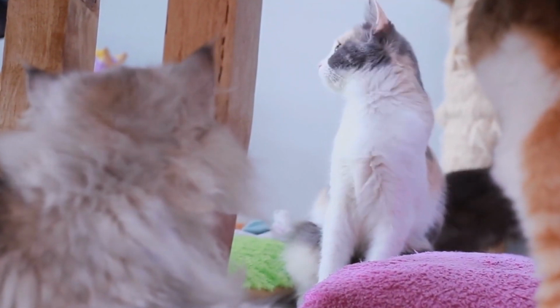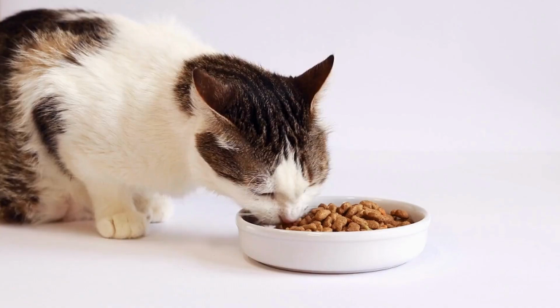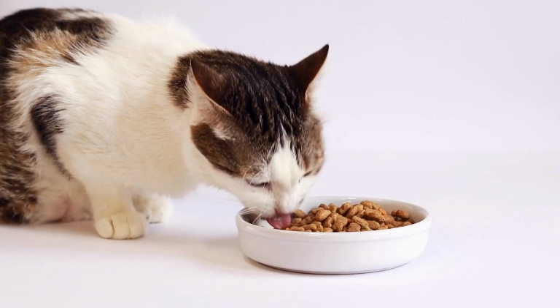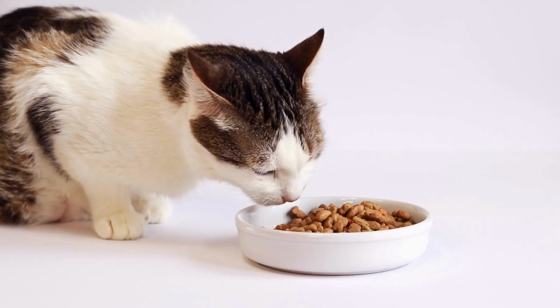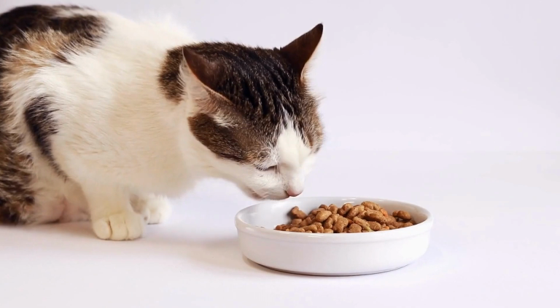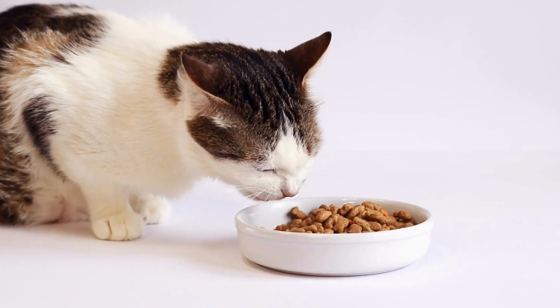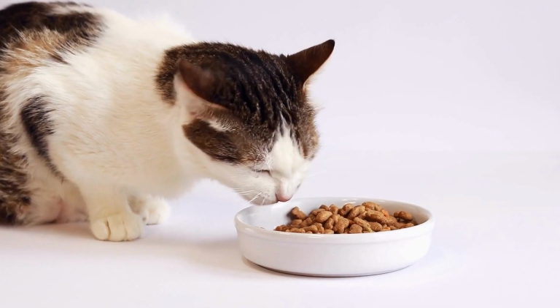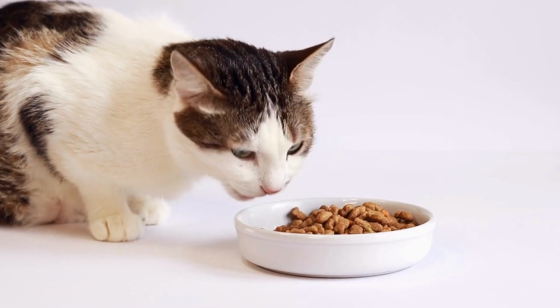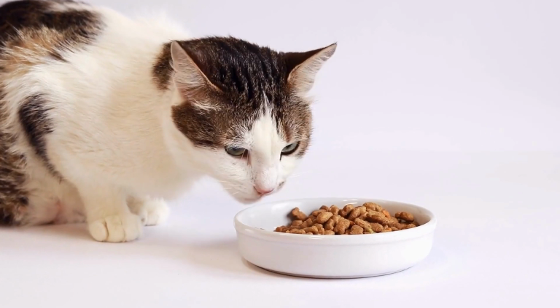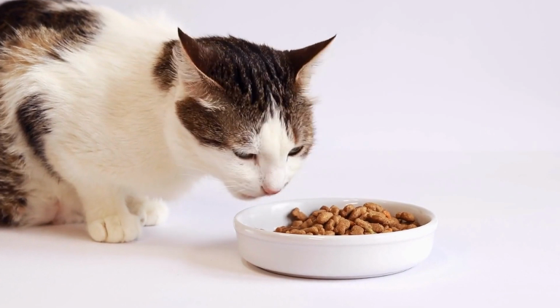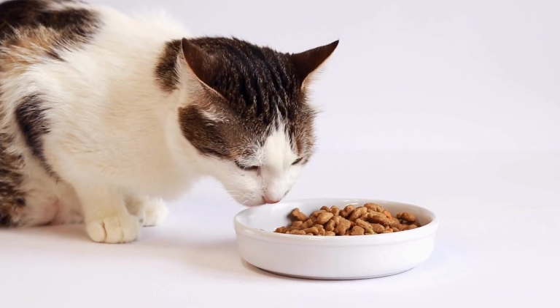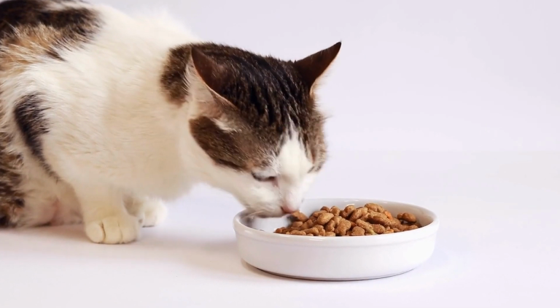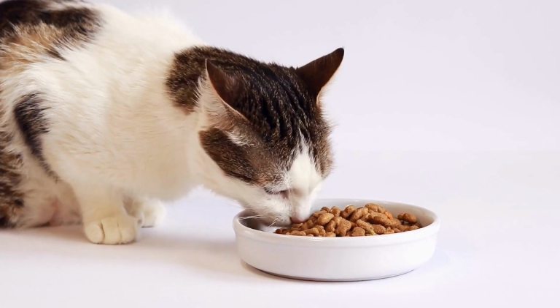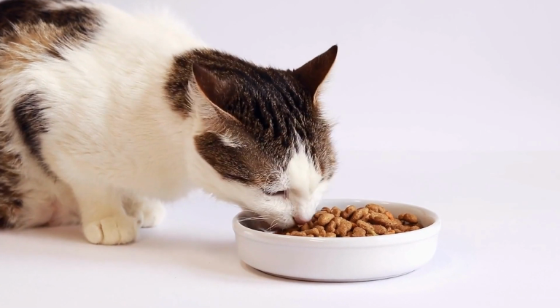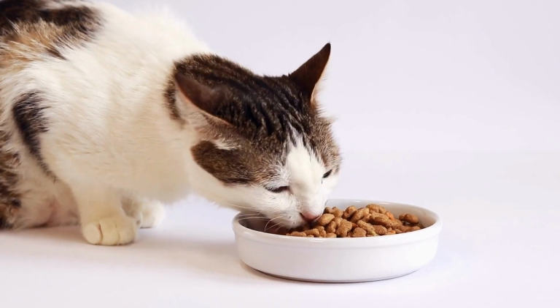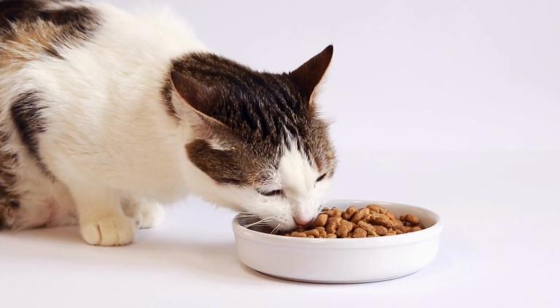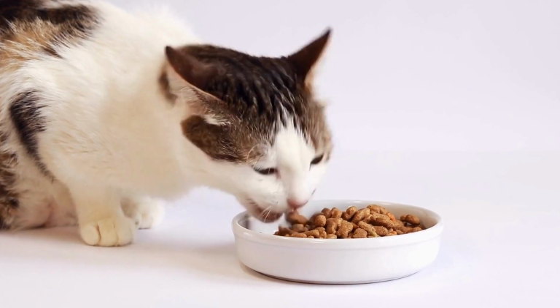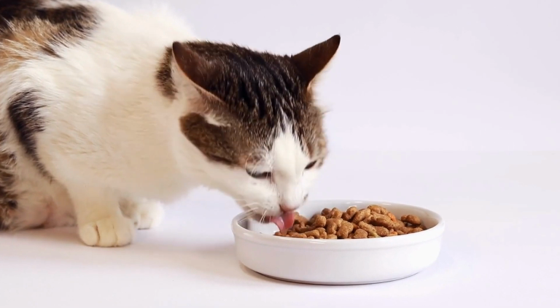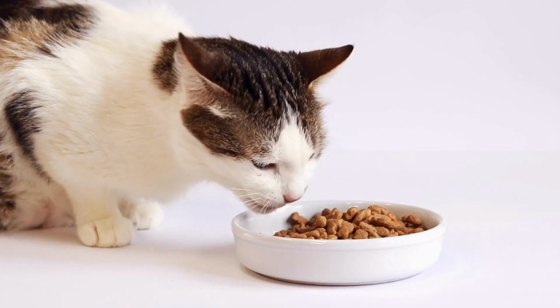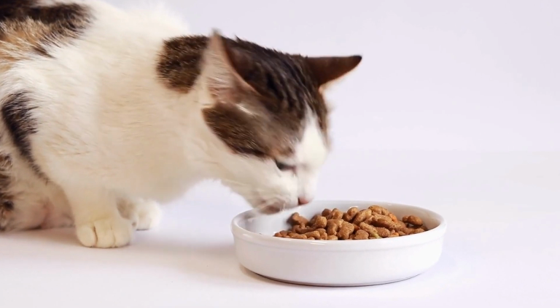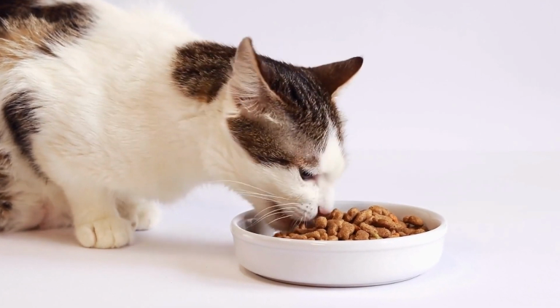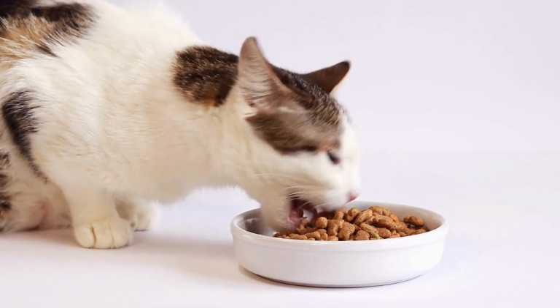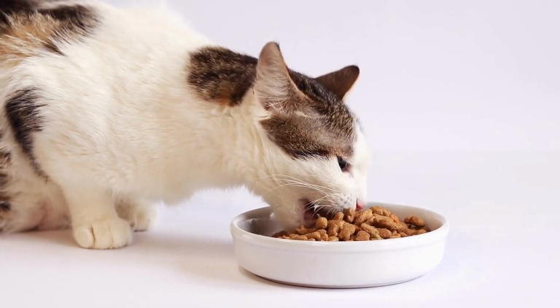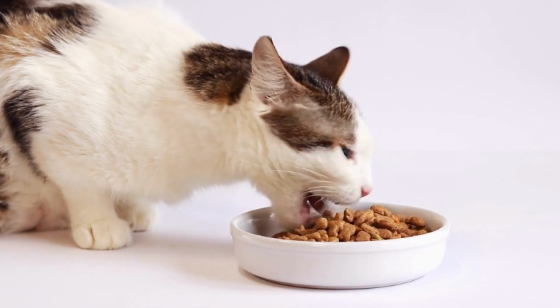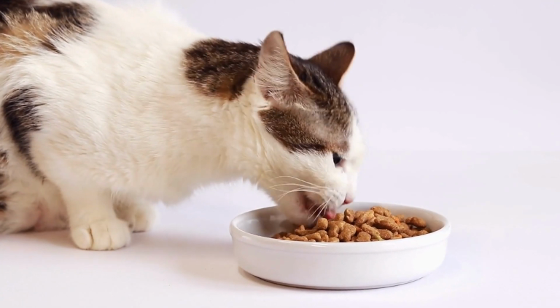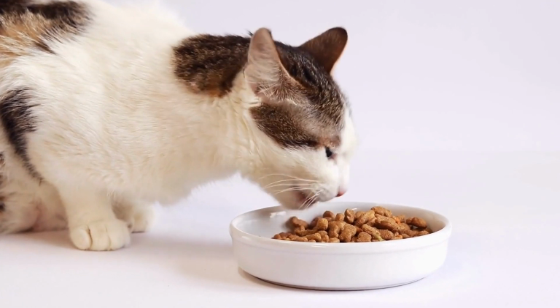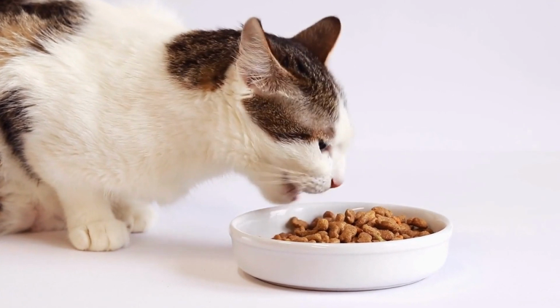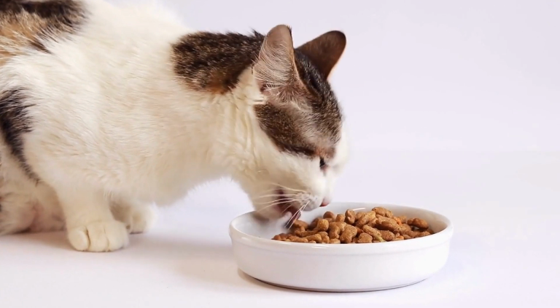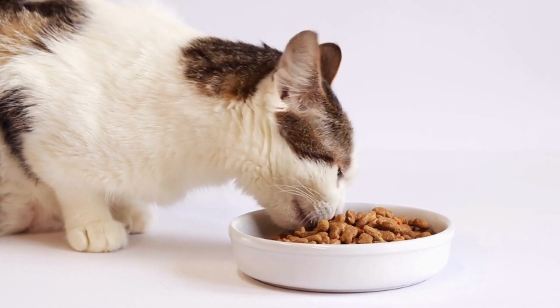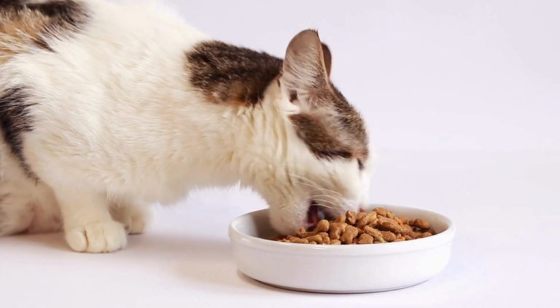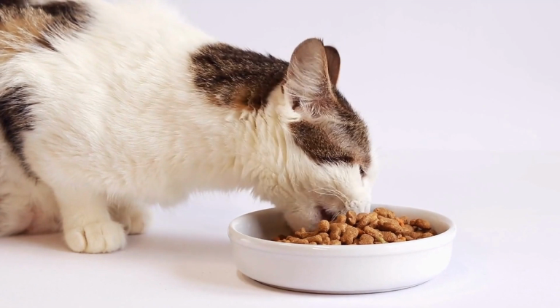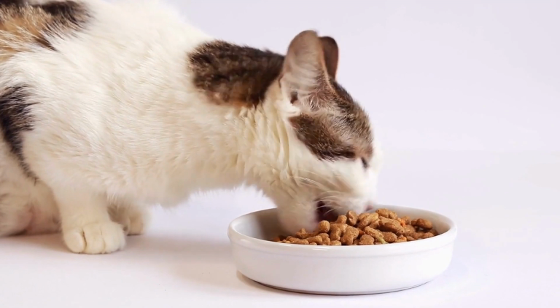Their predatory instincts can become heightened when they perceive the TV screen as a threat or an opportunity for a catch.